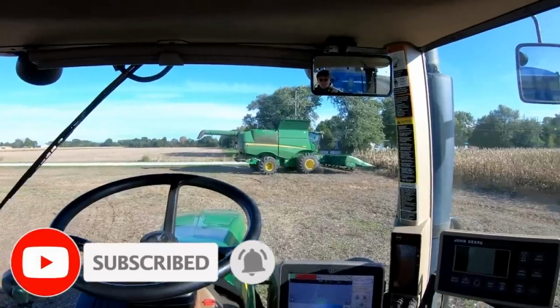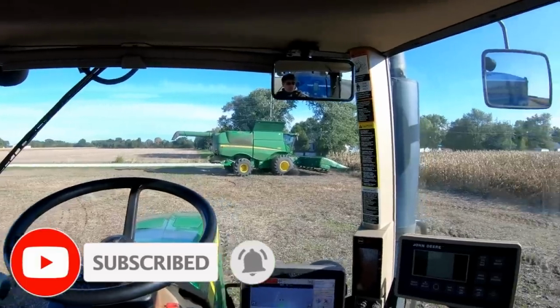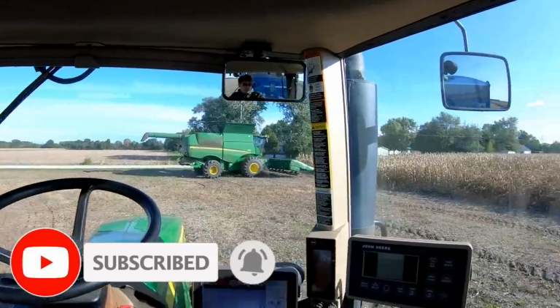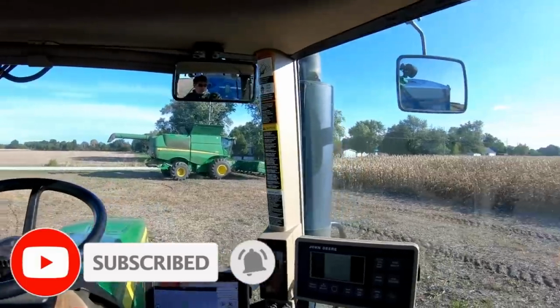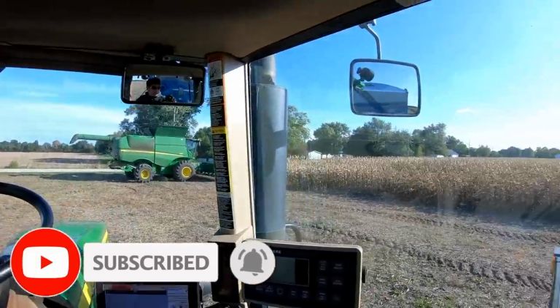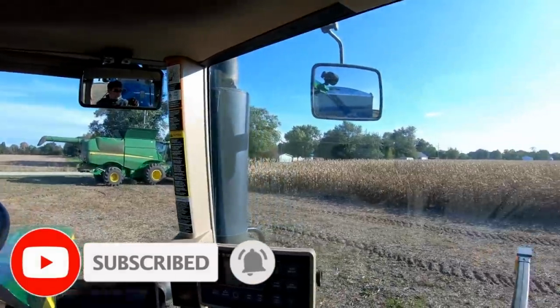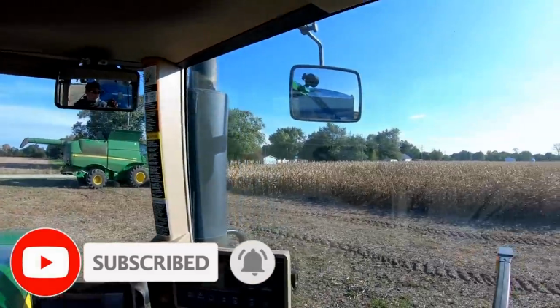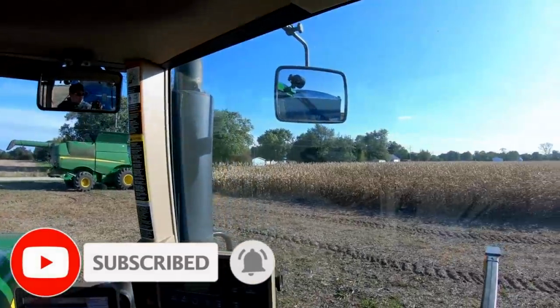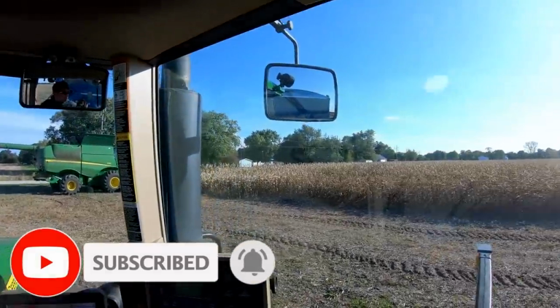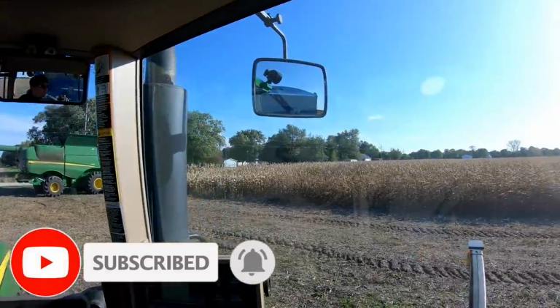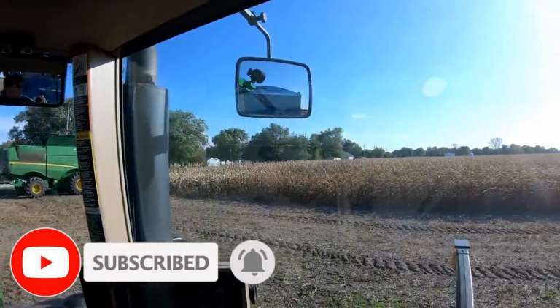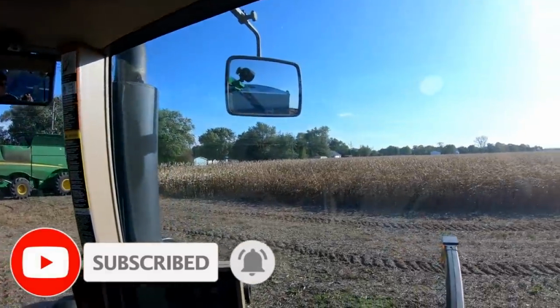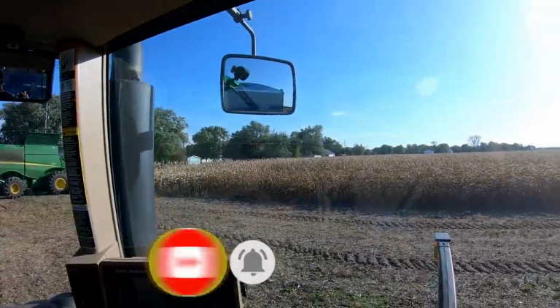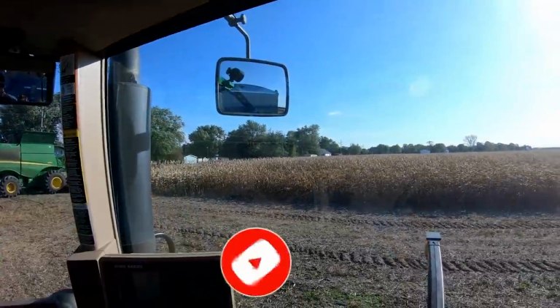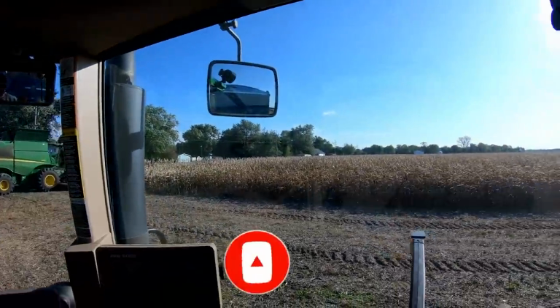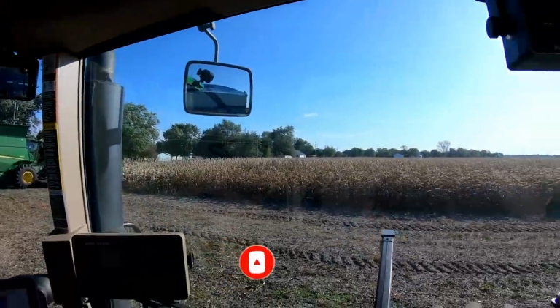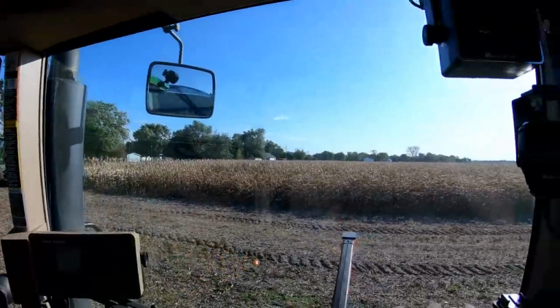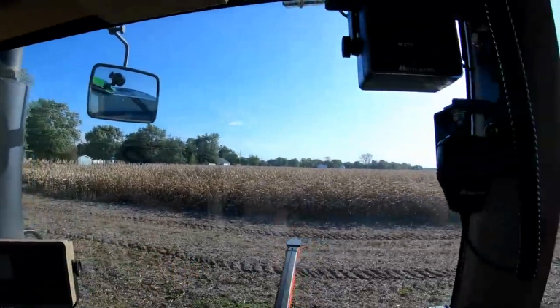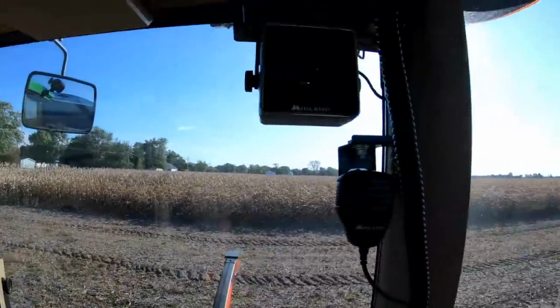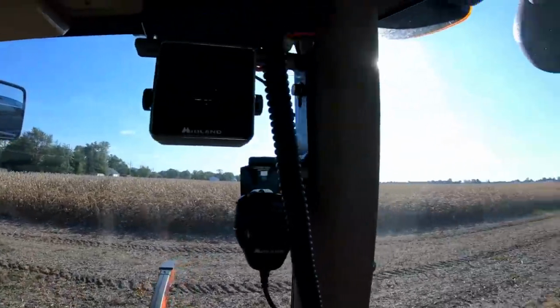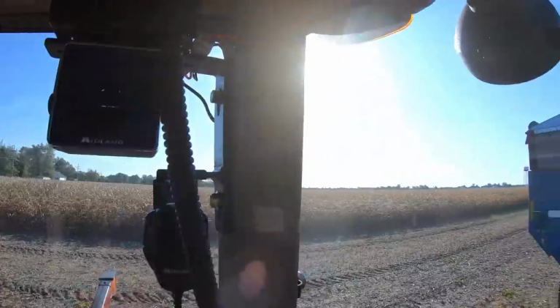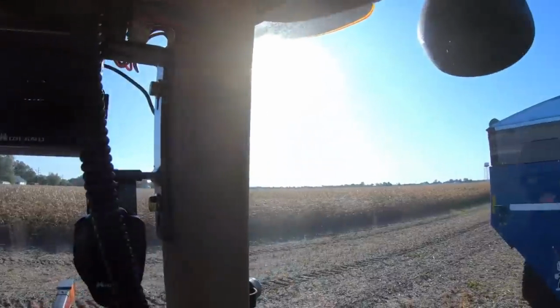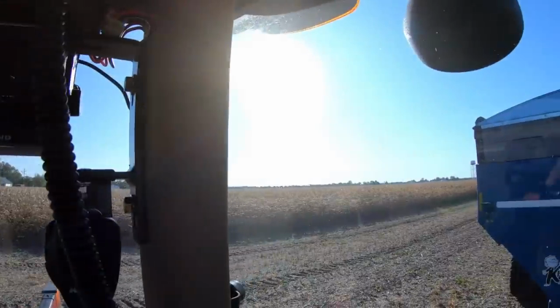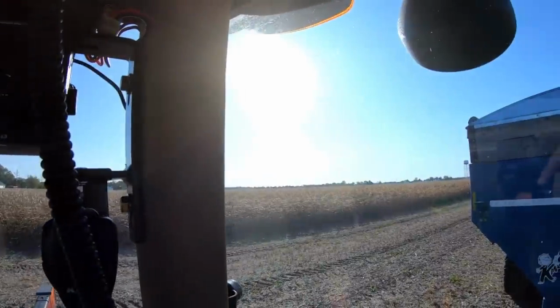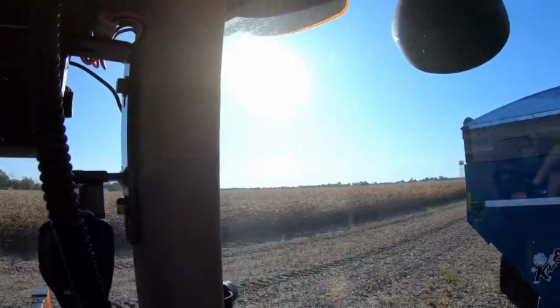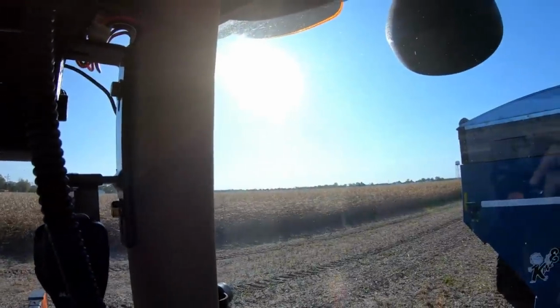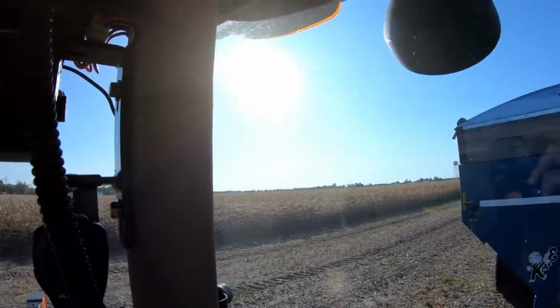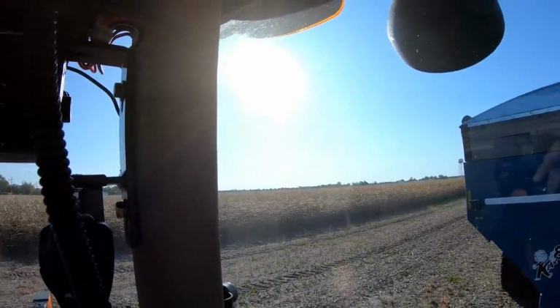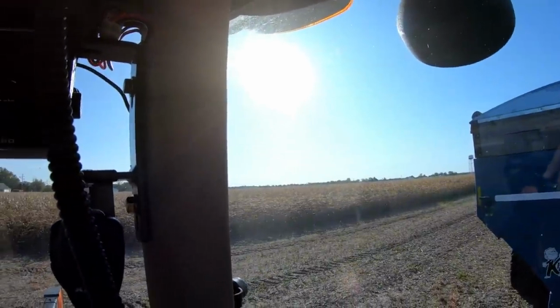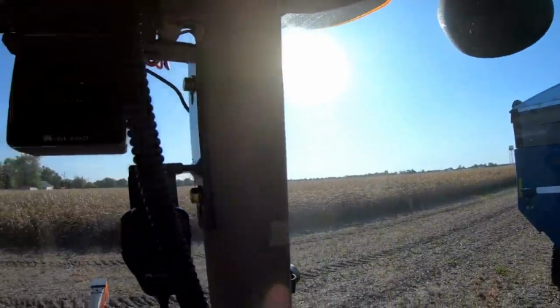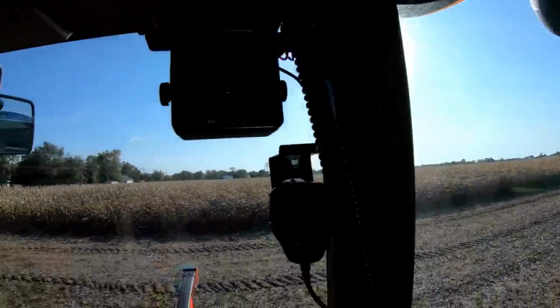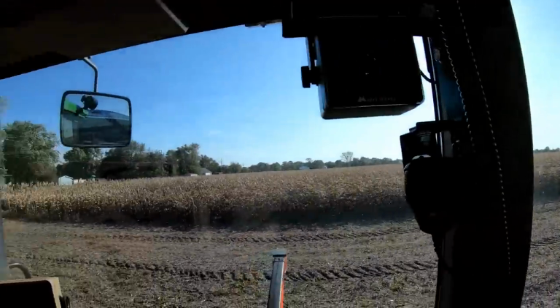So we're going to go ahead and open this field up. Marv and Austin got the auger set up on the bin that they're going to fill, and we're going to get rolling.